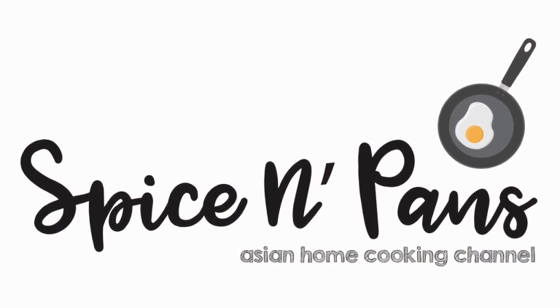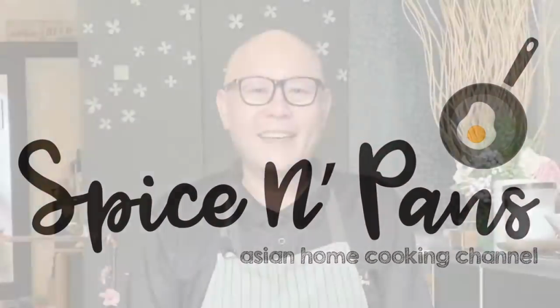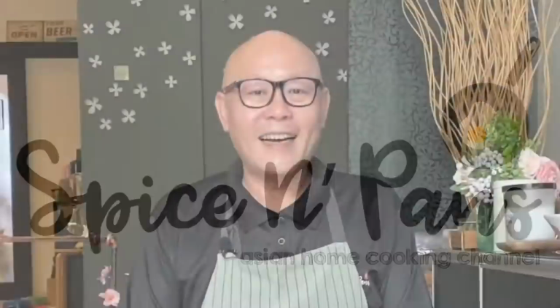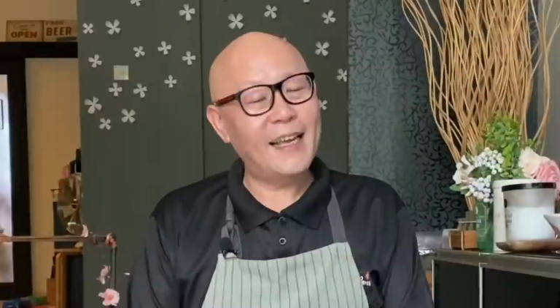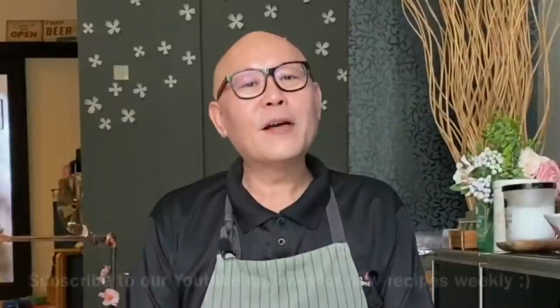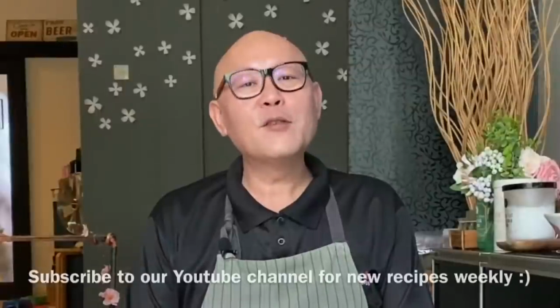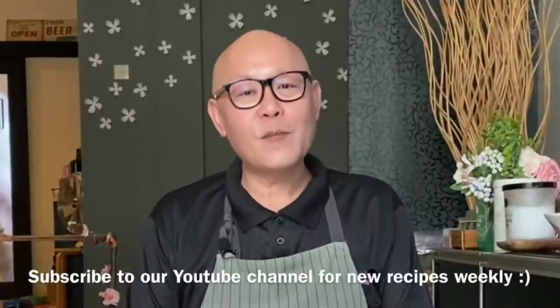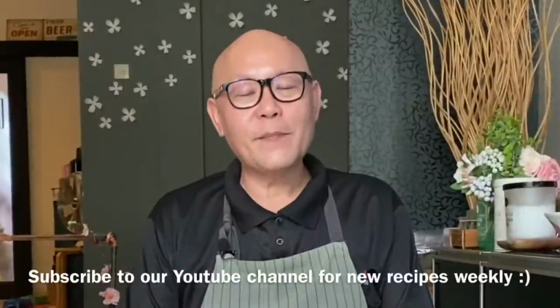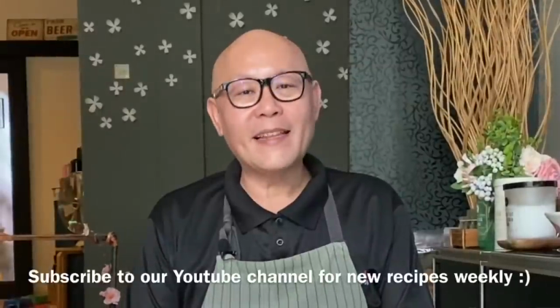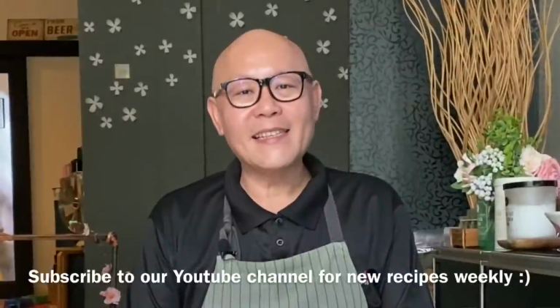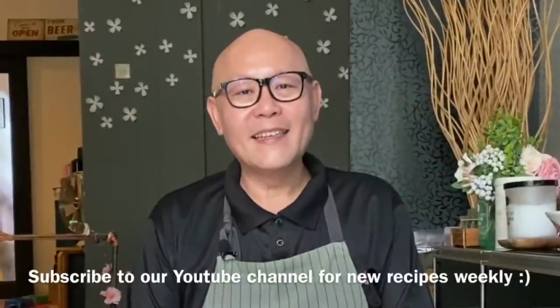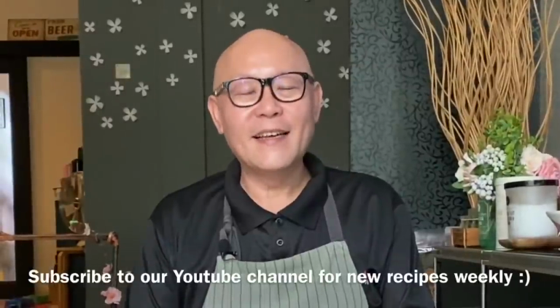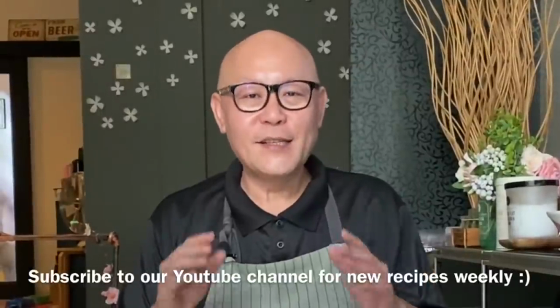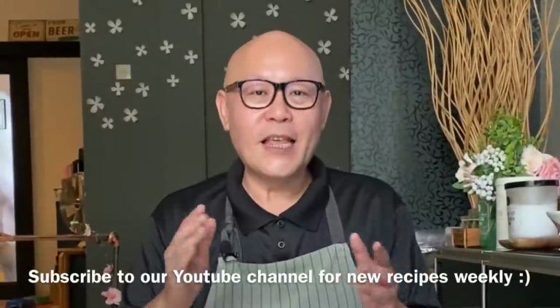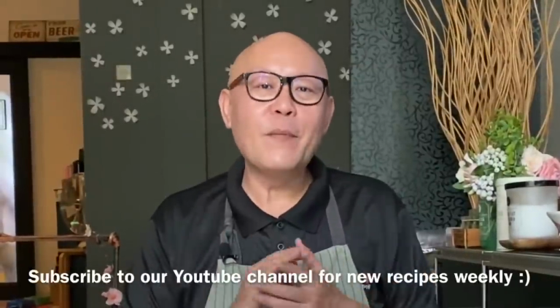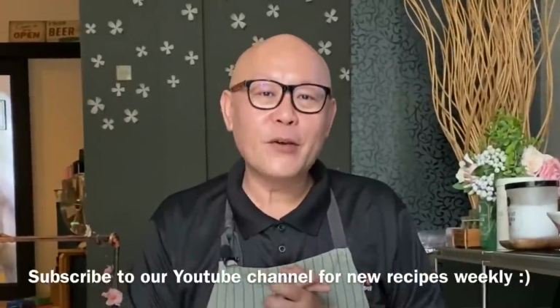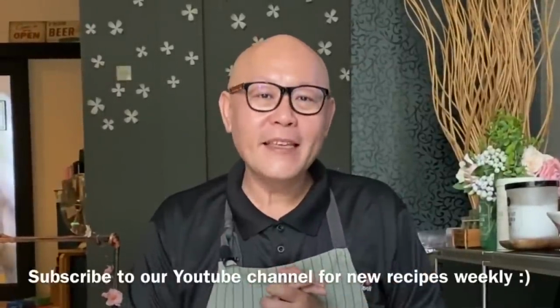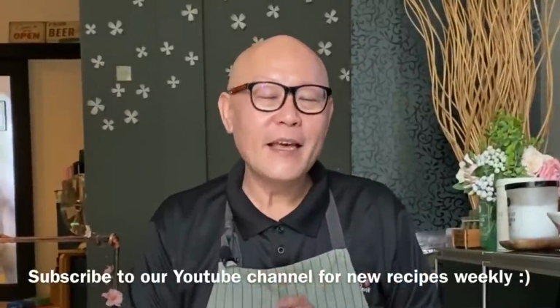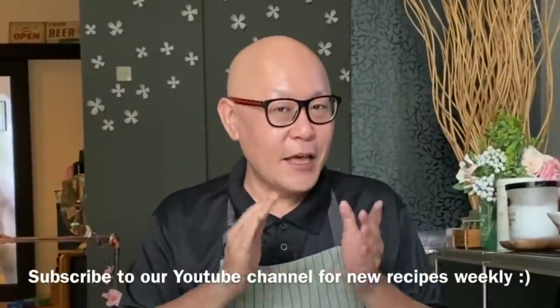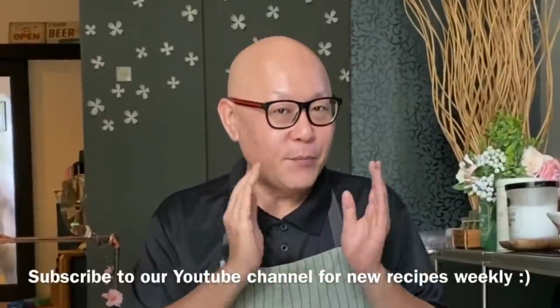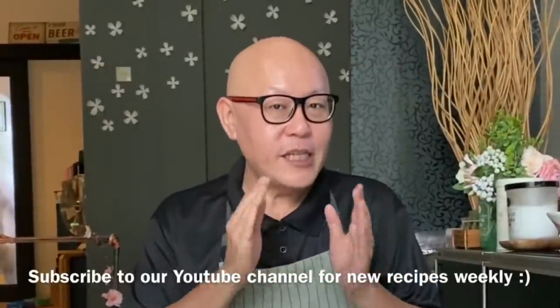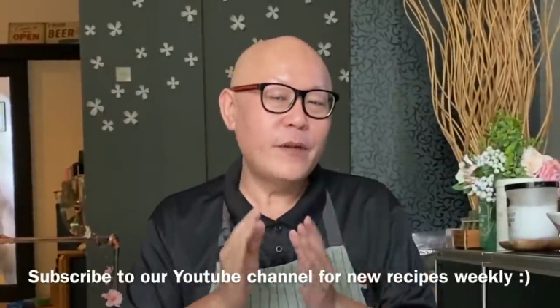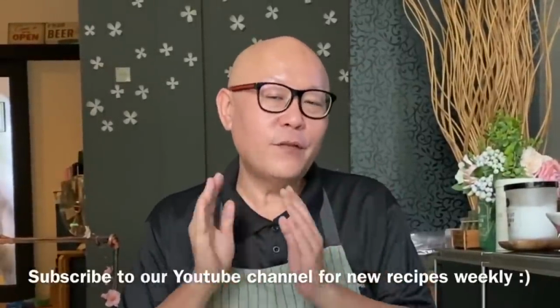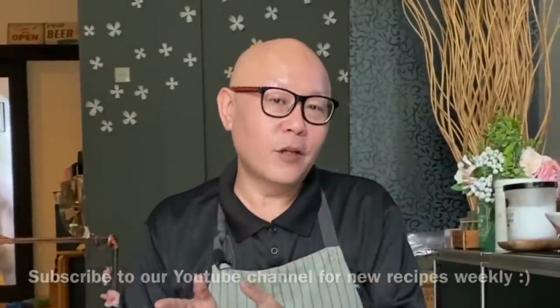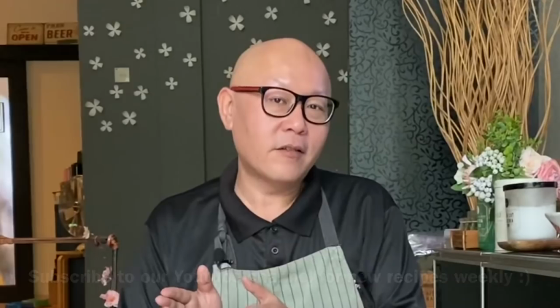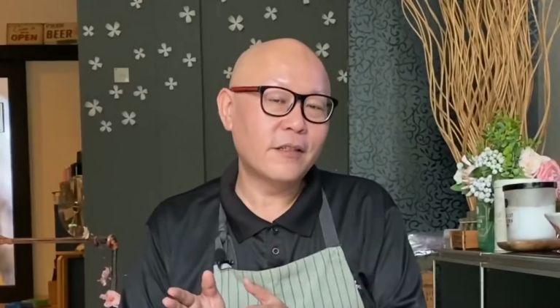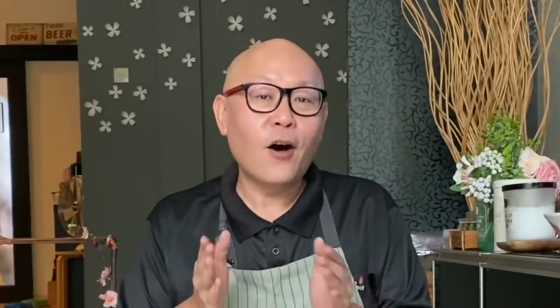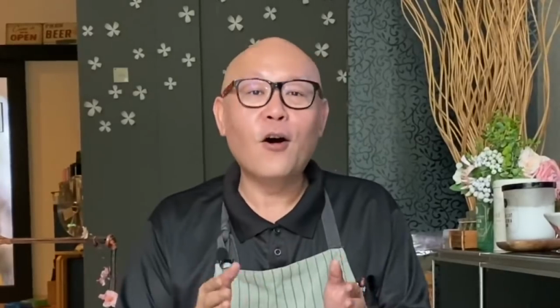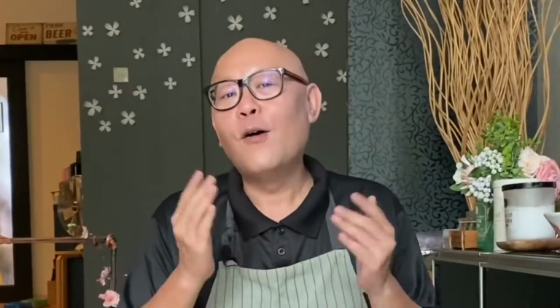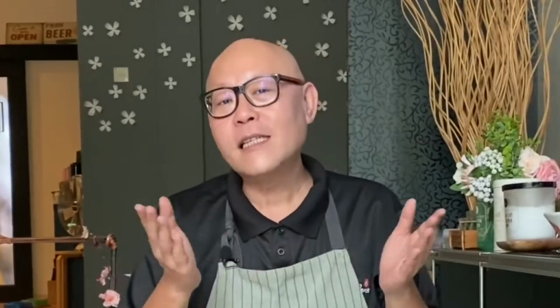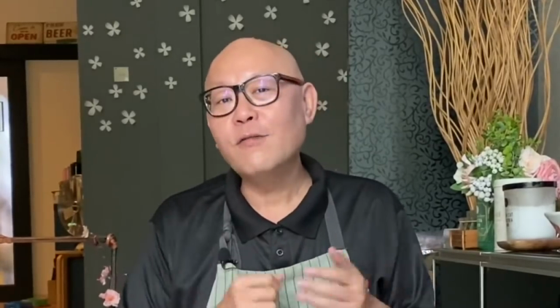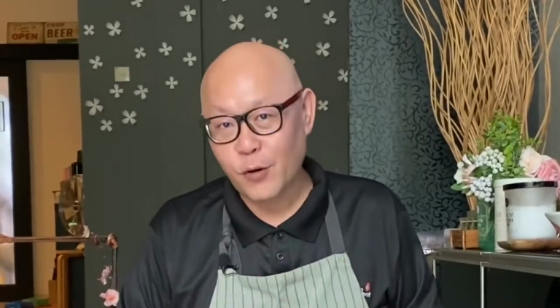Hi and welcome to Spice and Pans. Today we'll be cooking braised beef noodles, or Hong Sau Miu Rok Min.